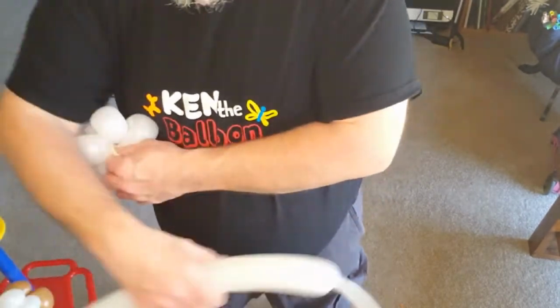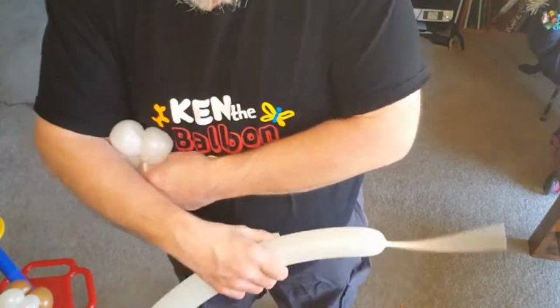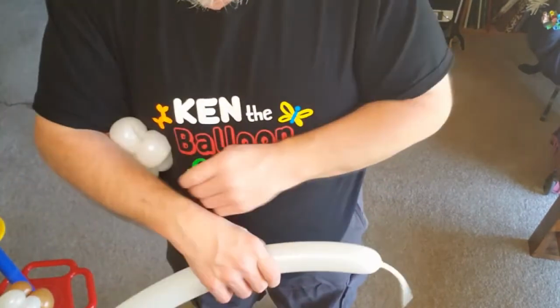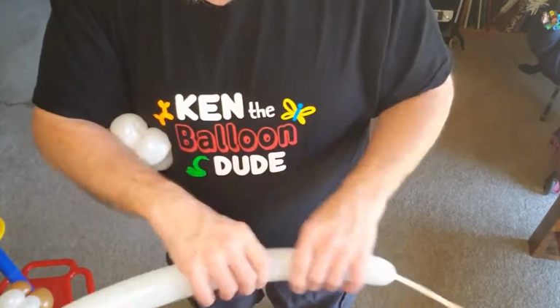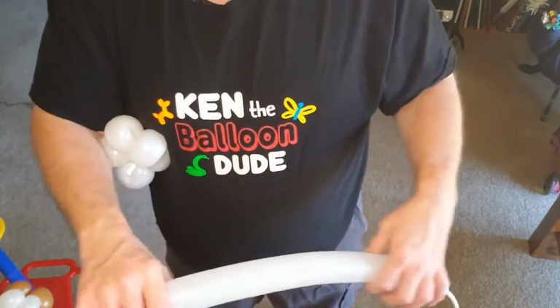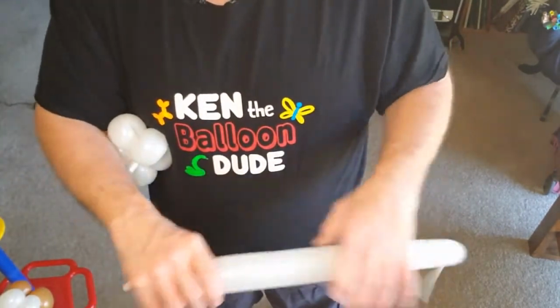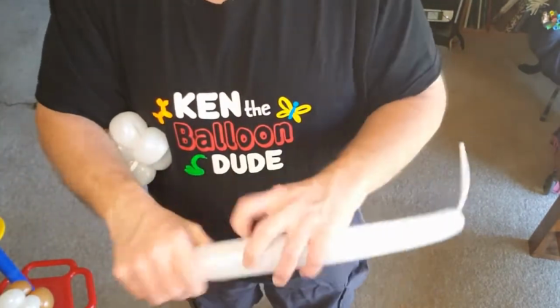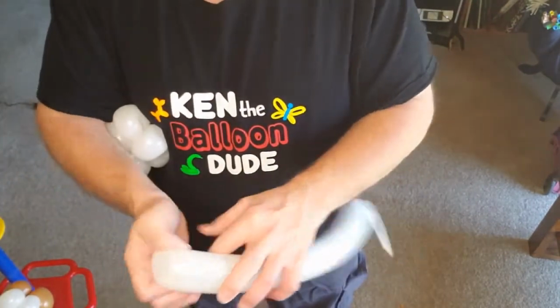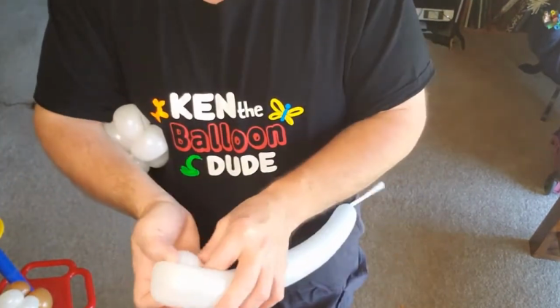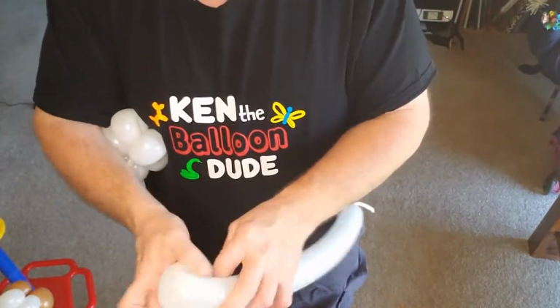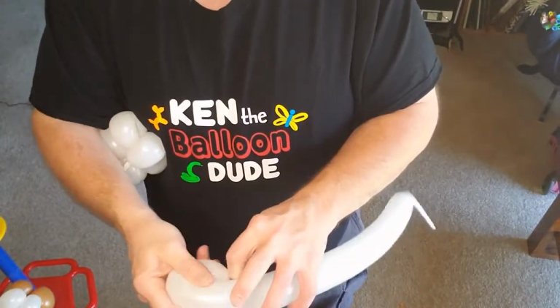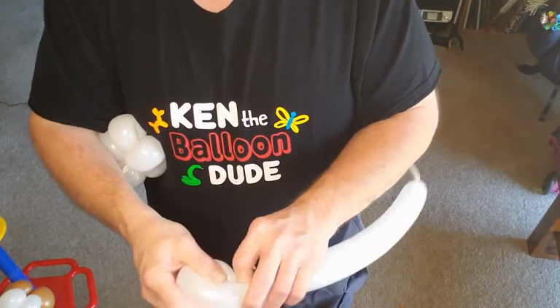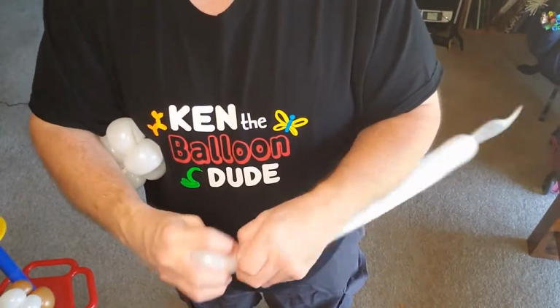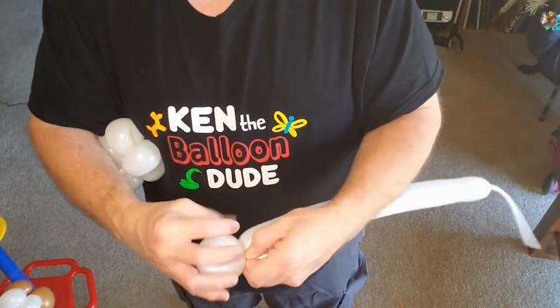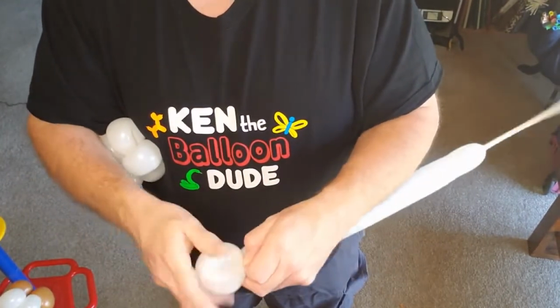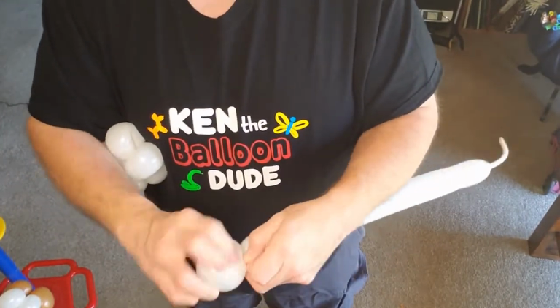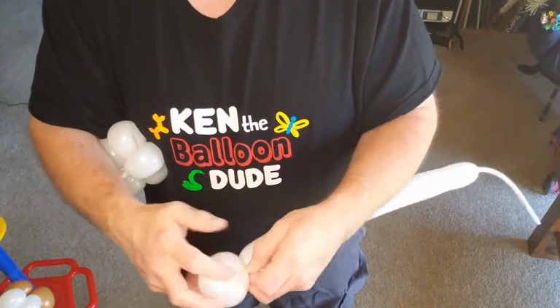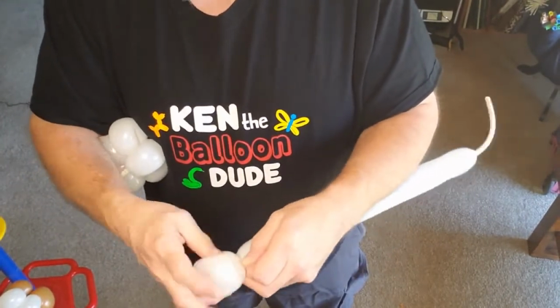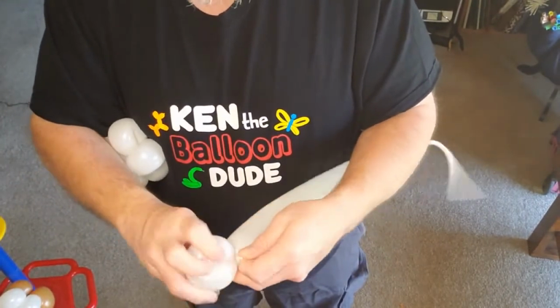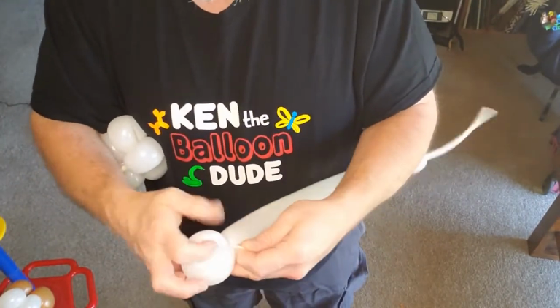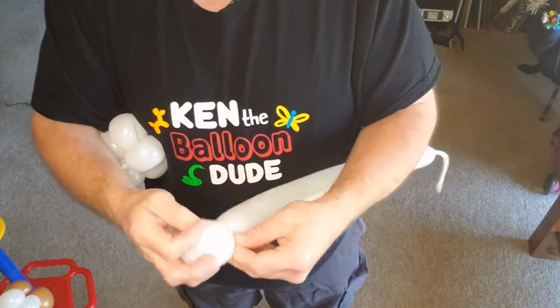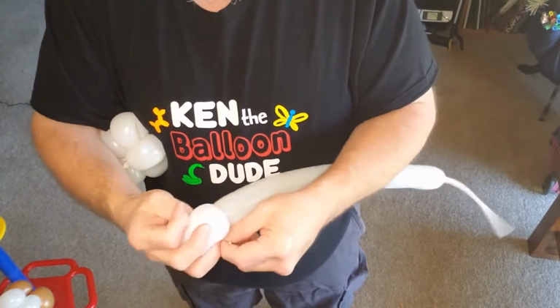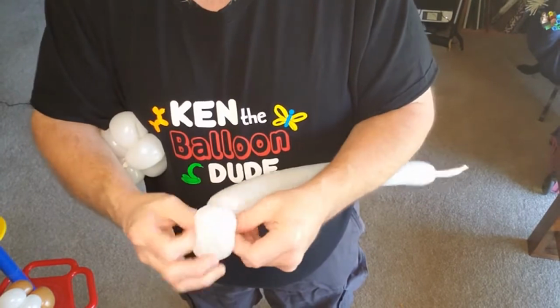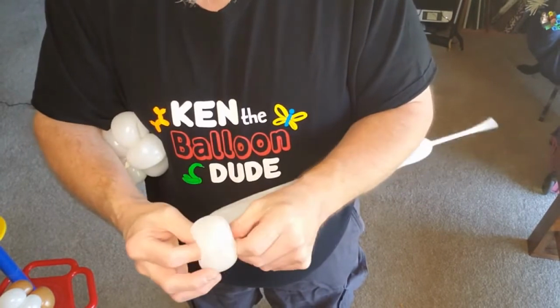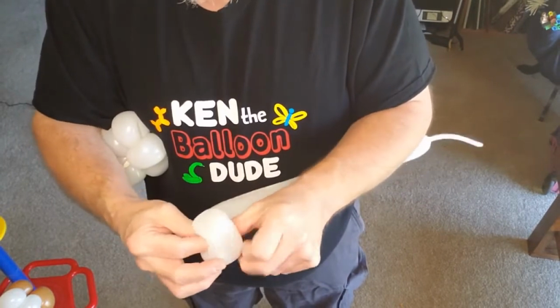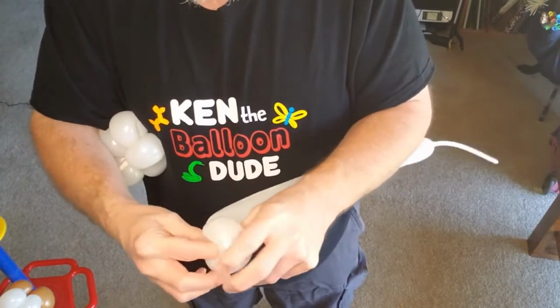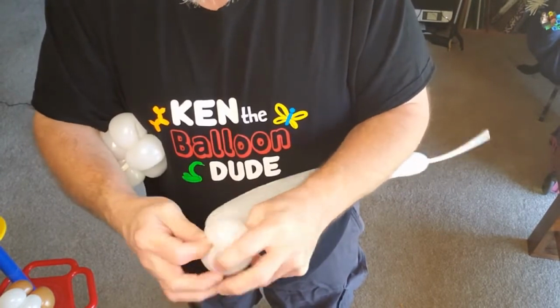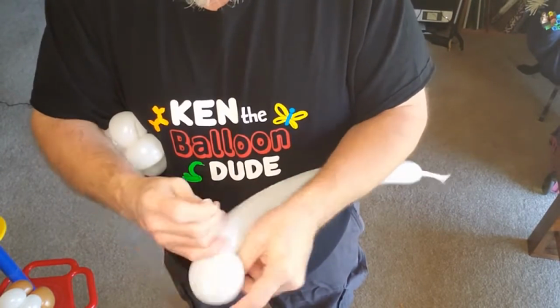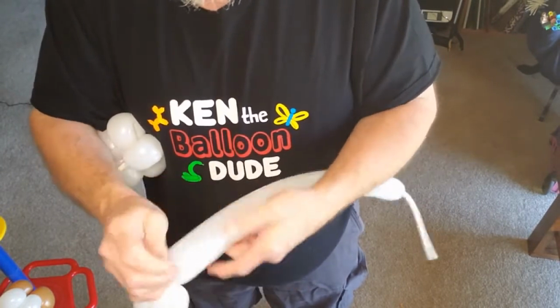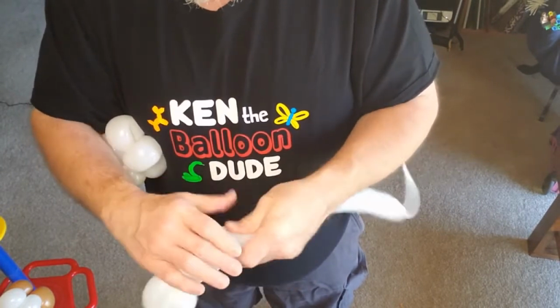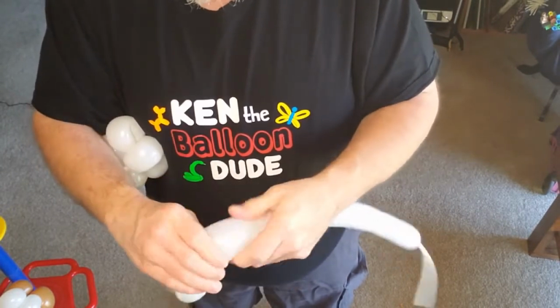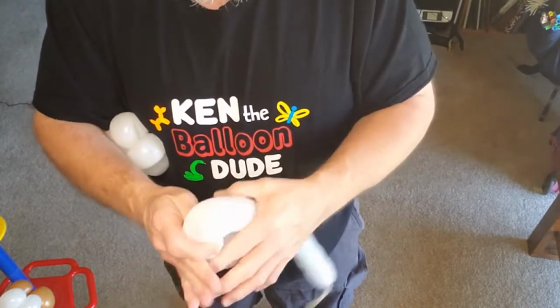Do the same as what you did with the first one — repeat for the other white balloon.